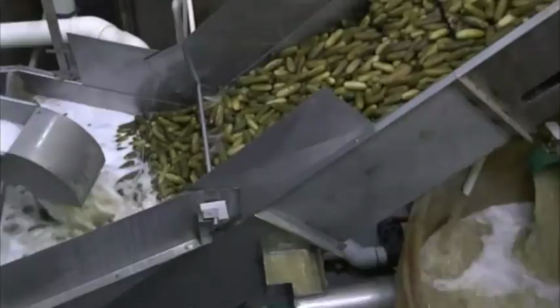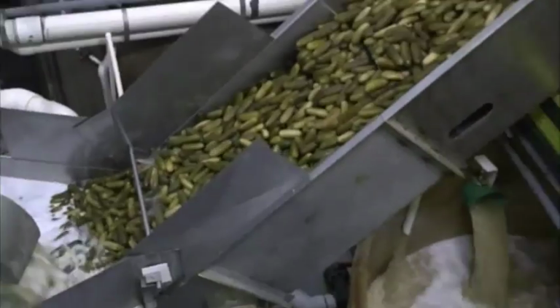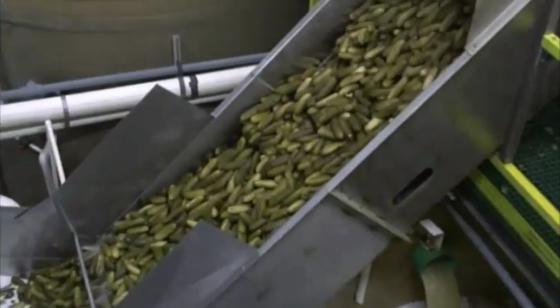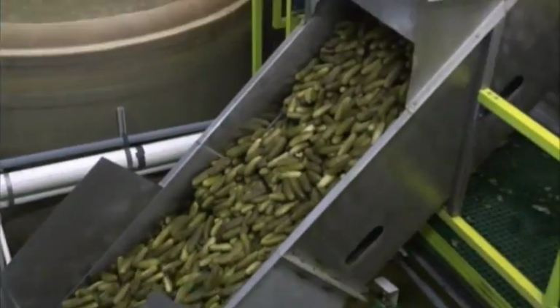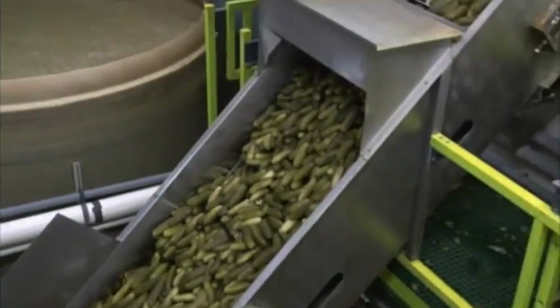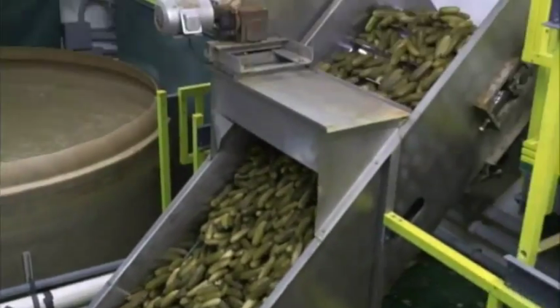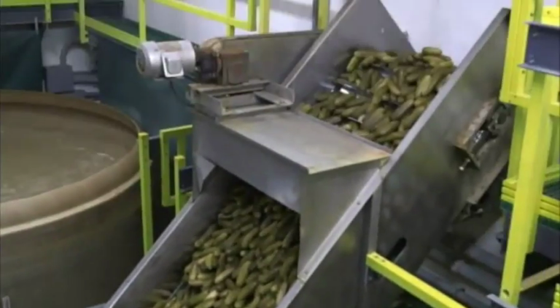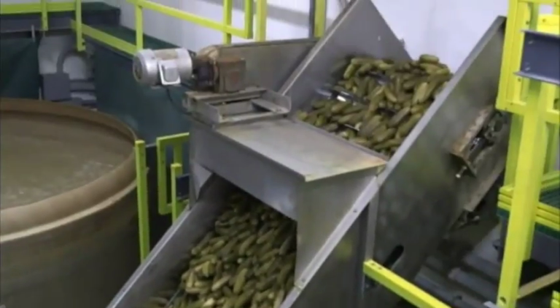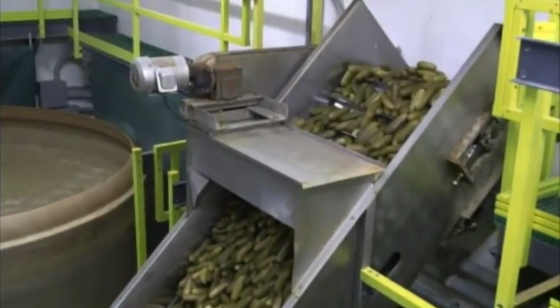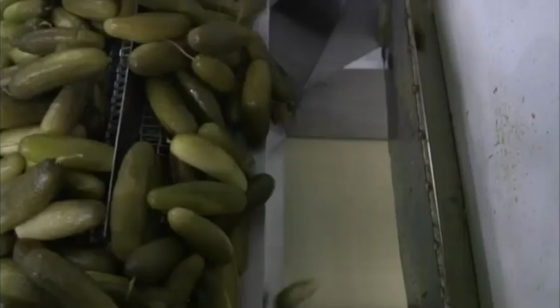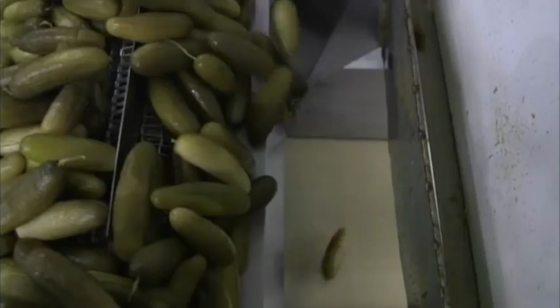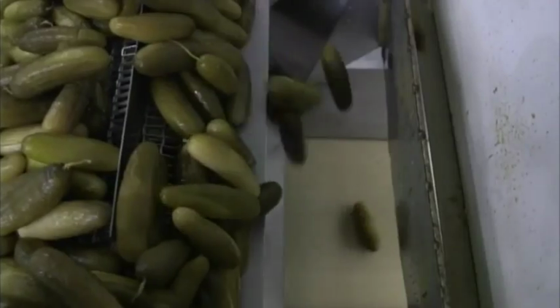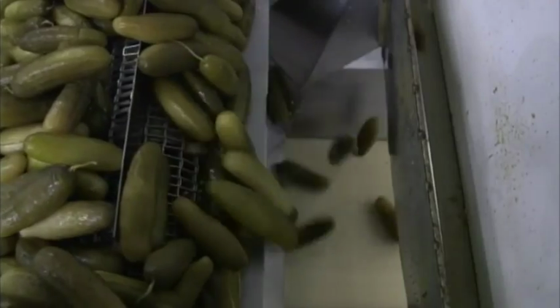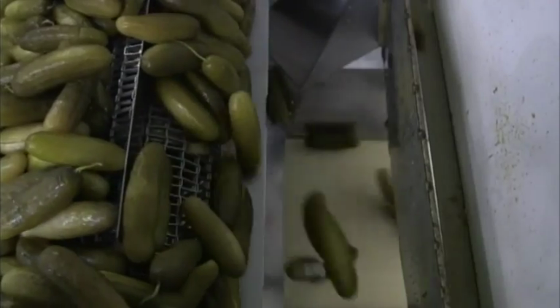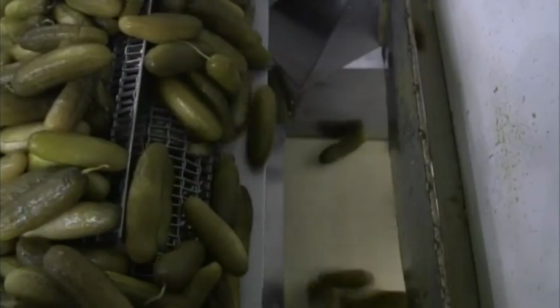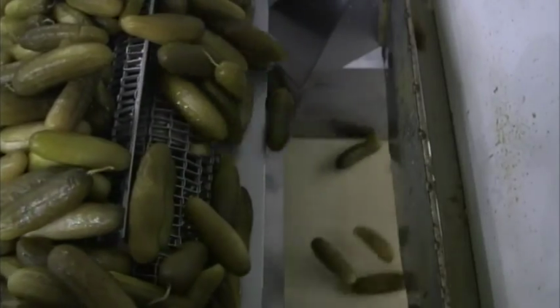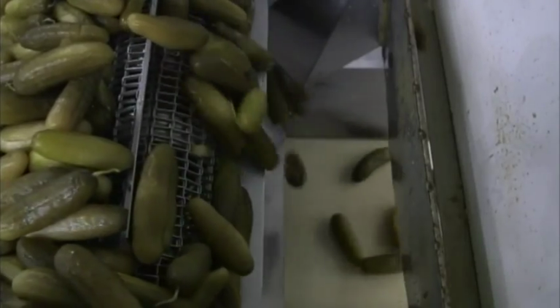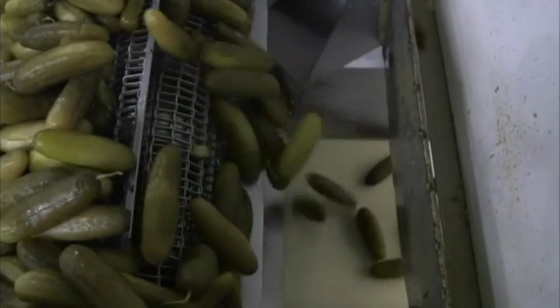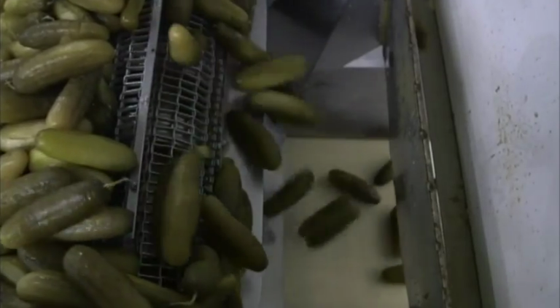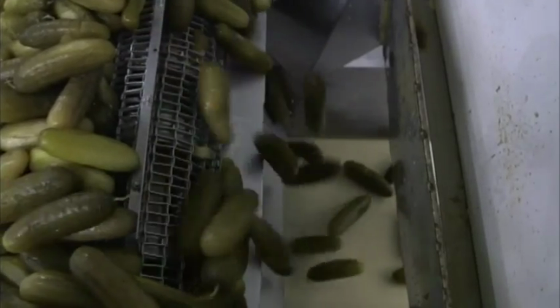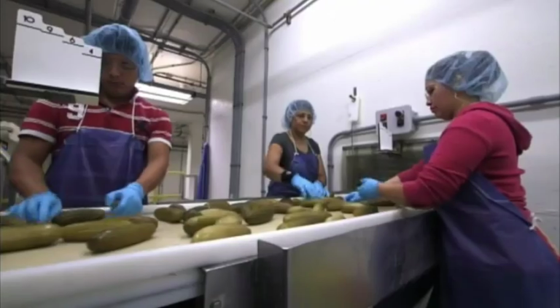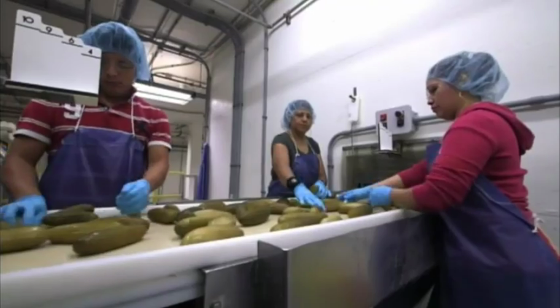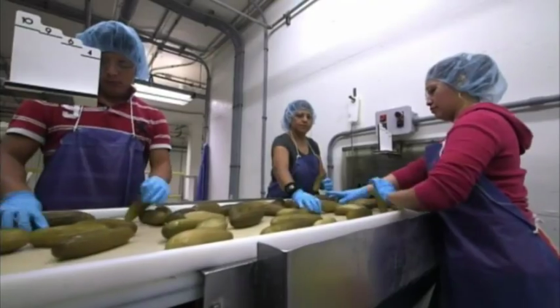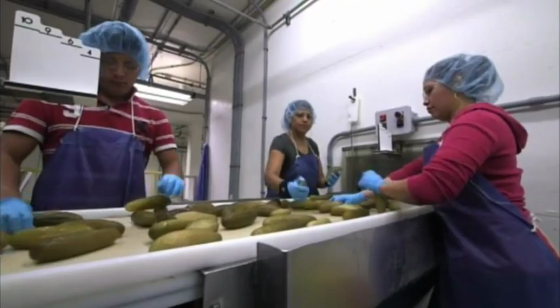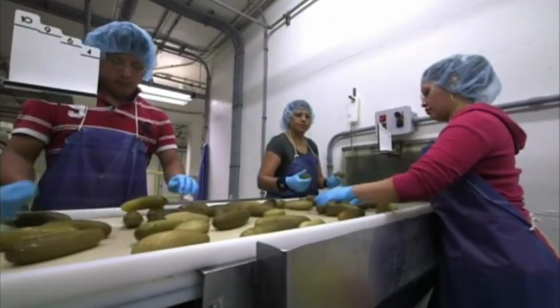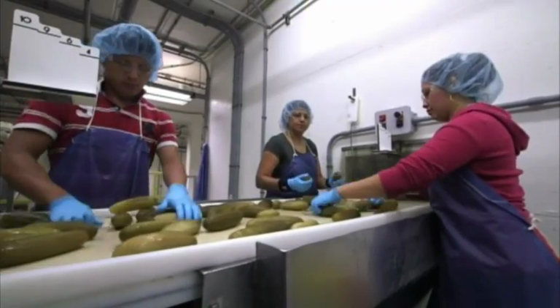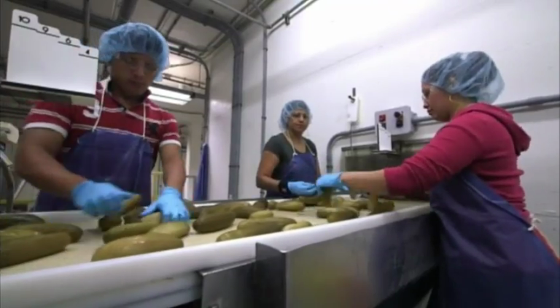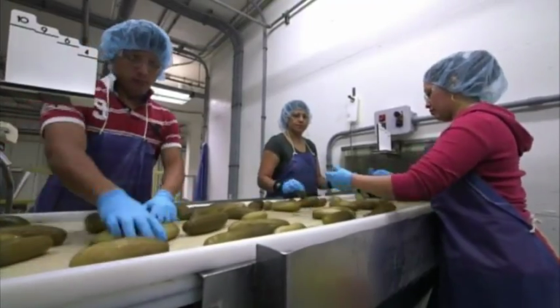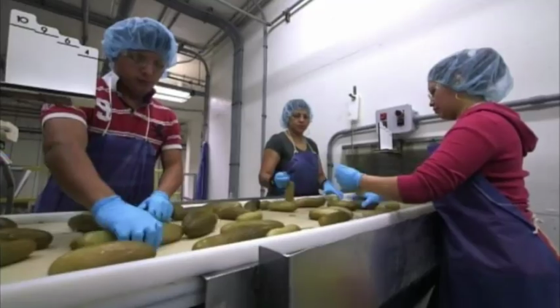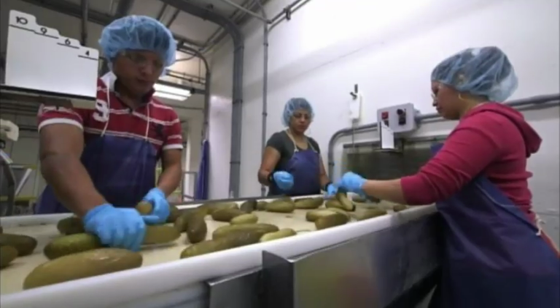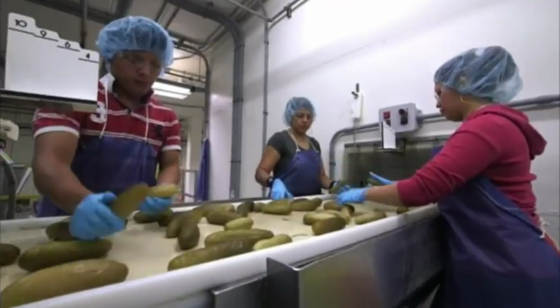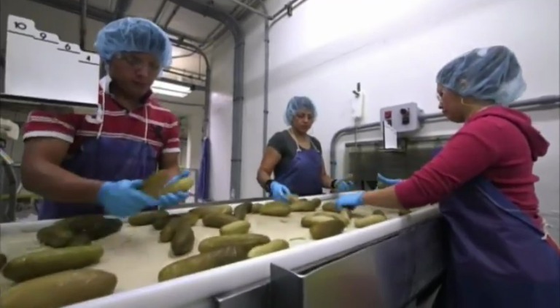They ride a flume to be graded by the most sophisticated machine on the planet — humans.